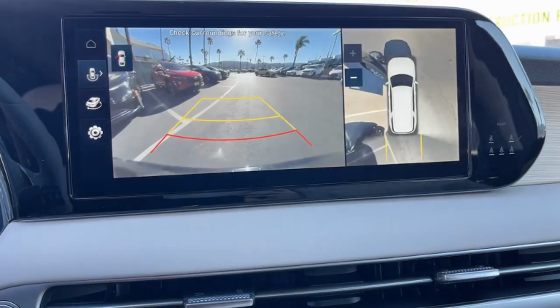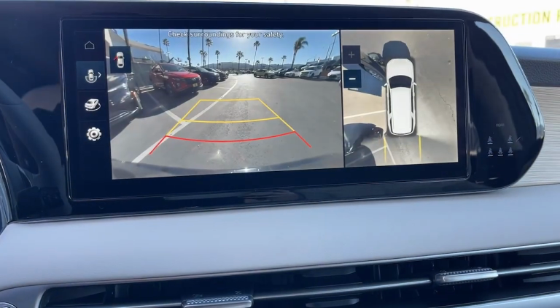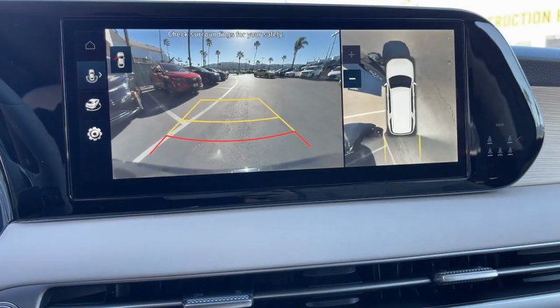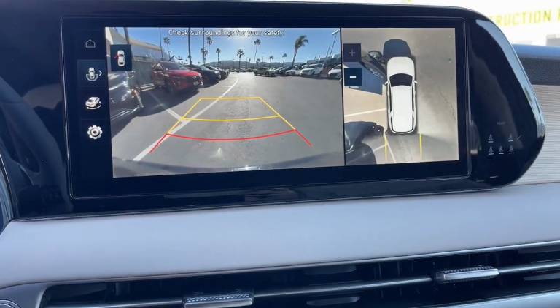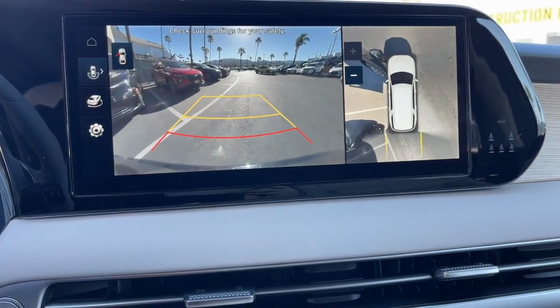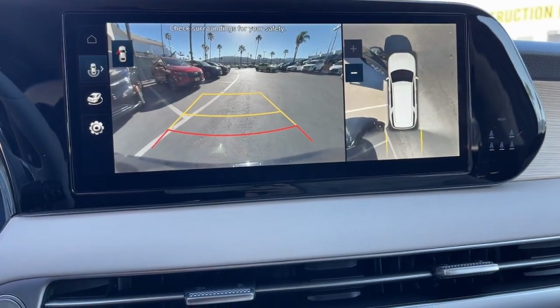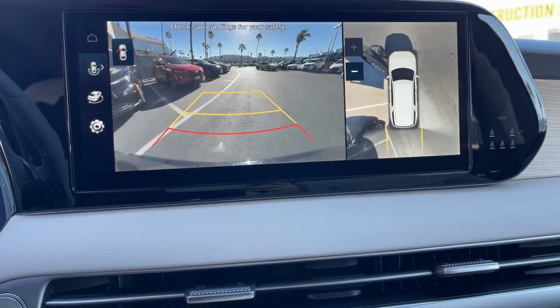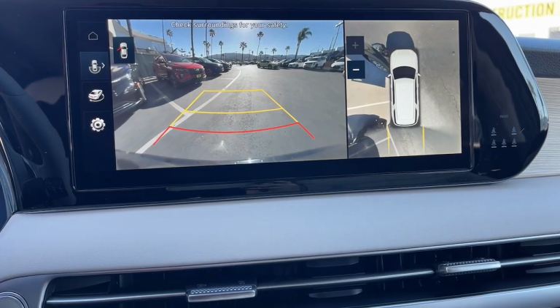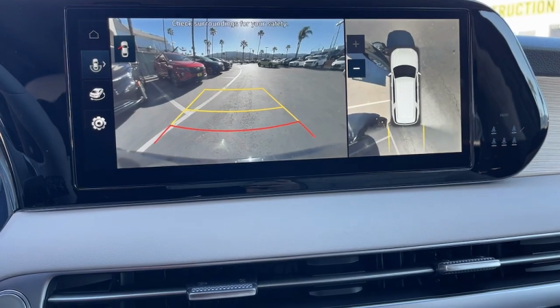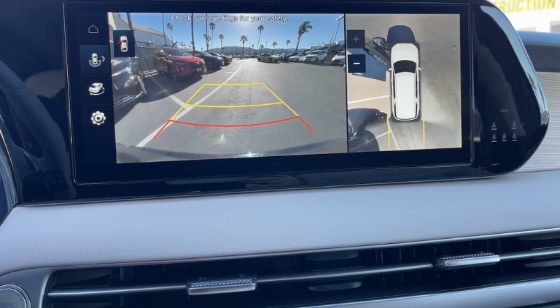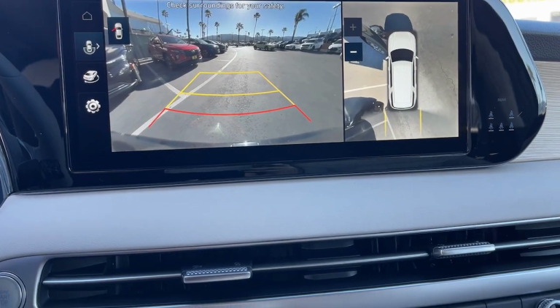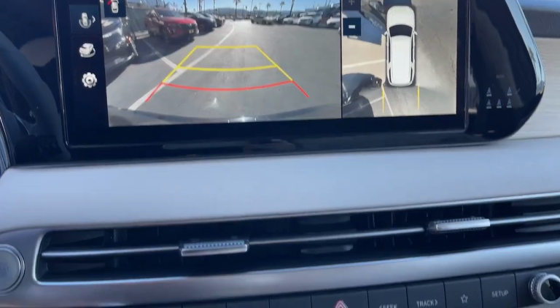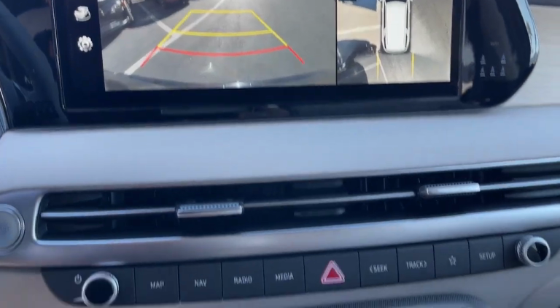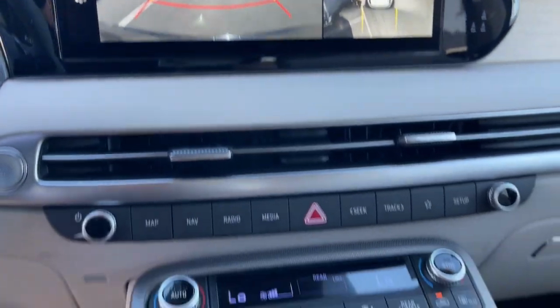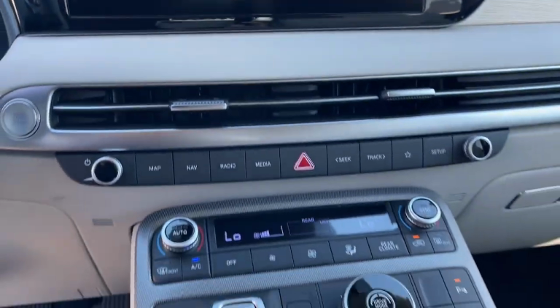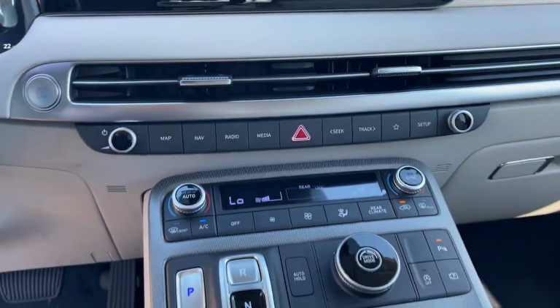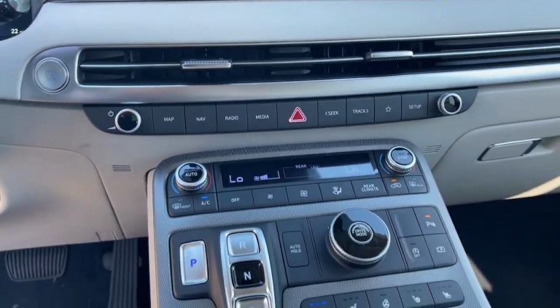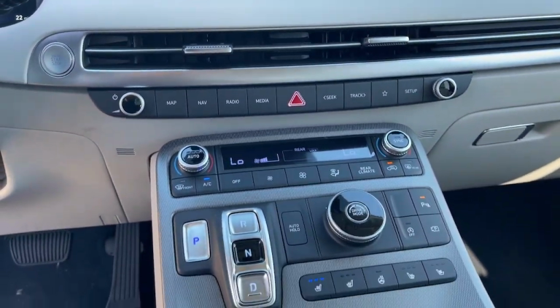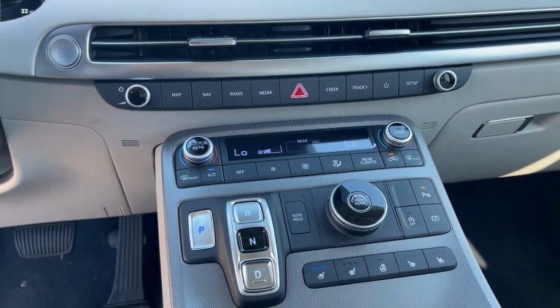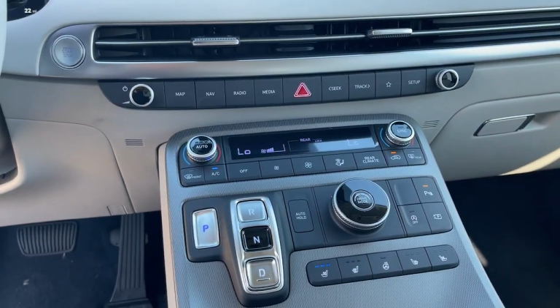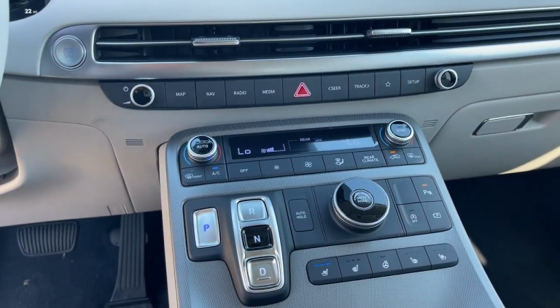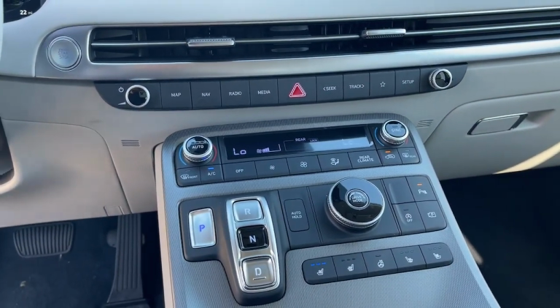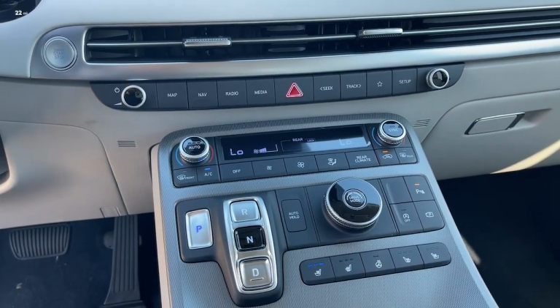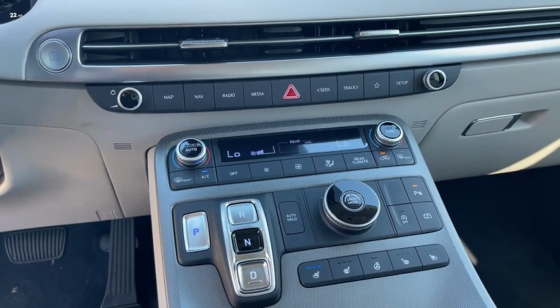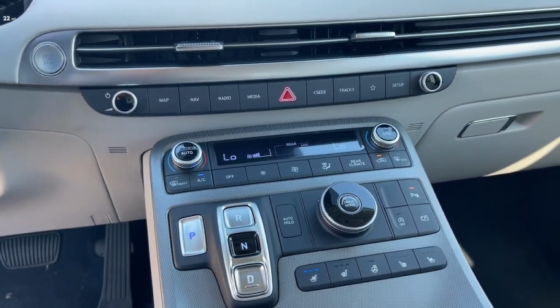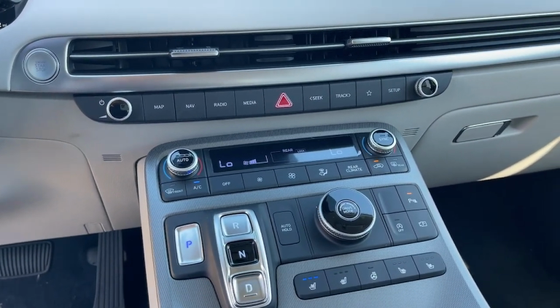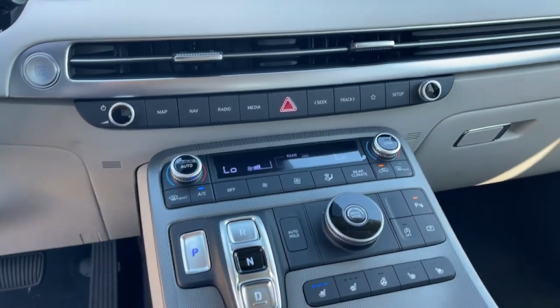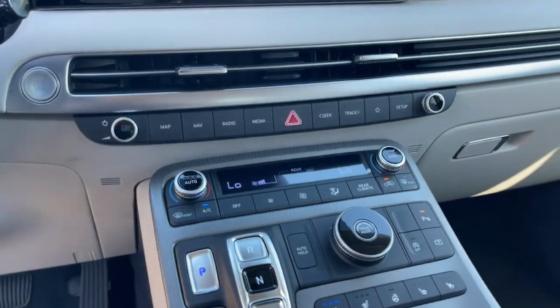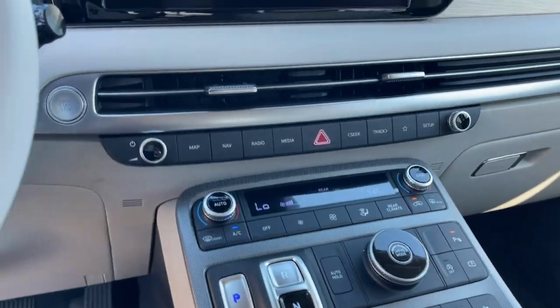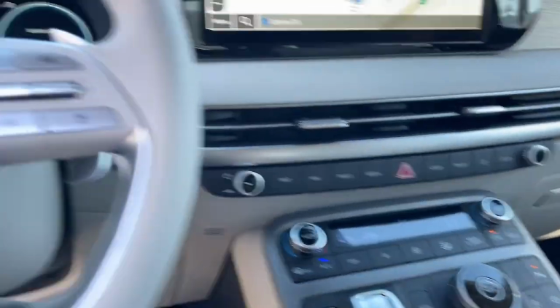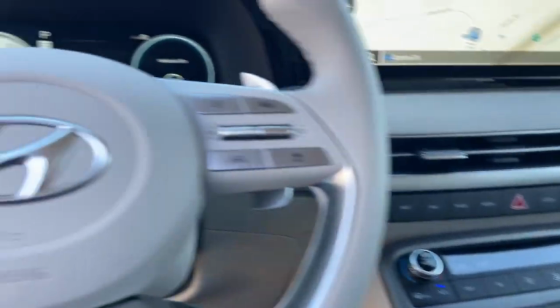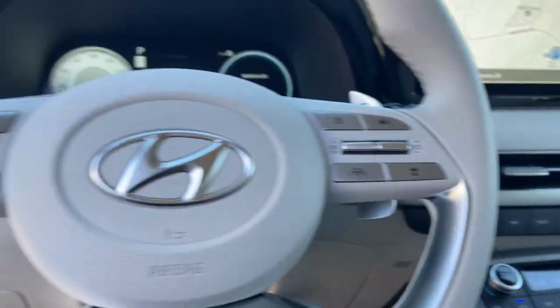Enjoy the confidence that comes with being prepared for adventure in this well-equipped Palisade. Treat yourself to a test drive today — our staff will toss you the keys and give you an outstanding customer experience.